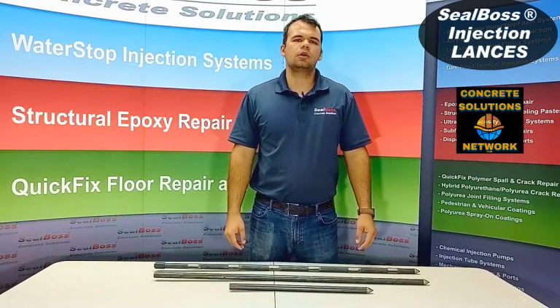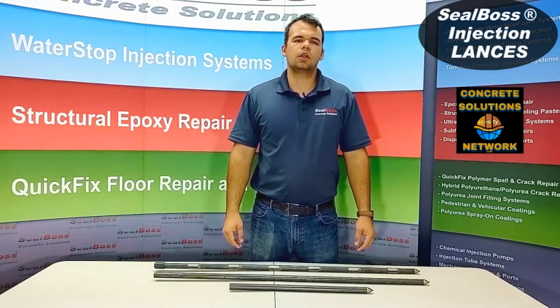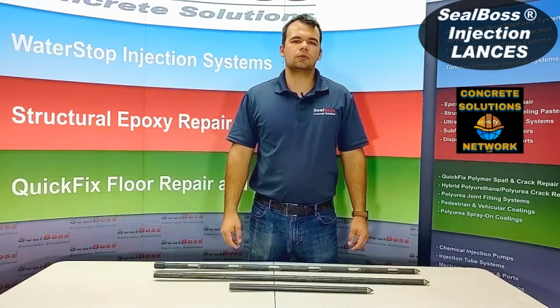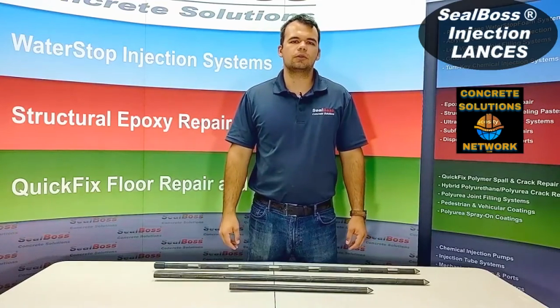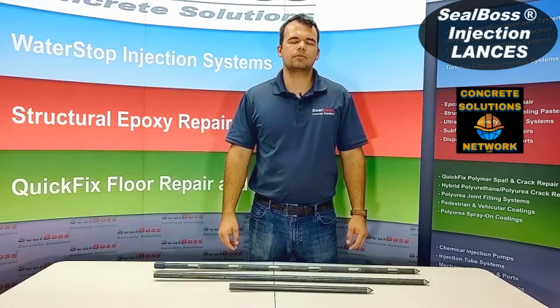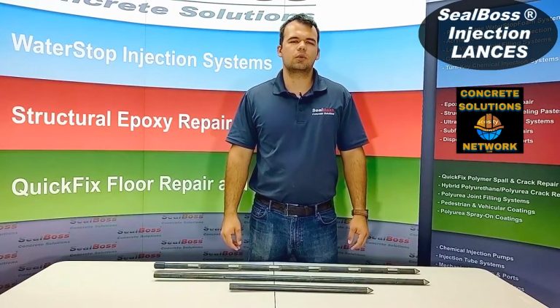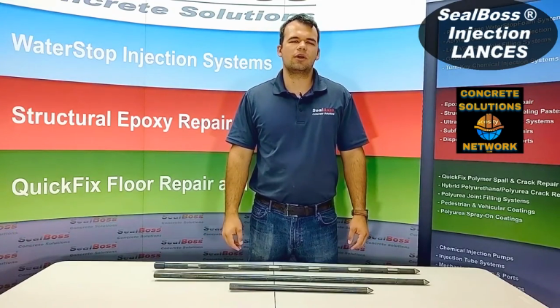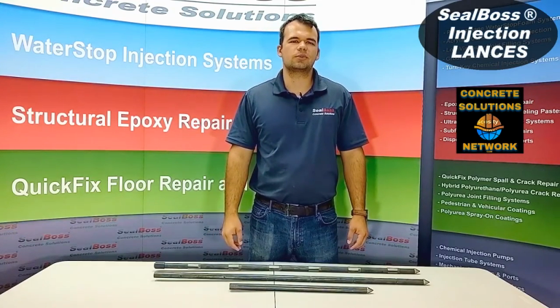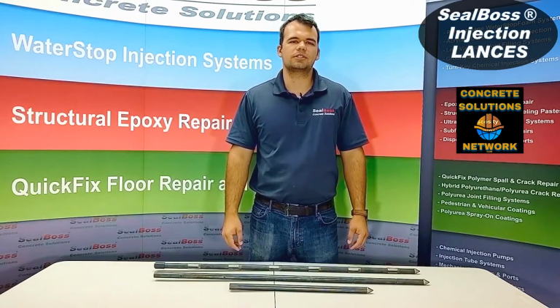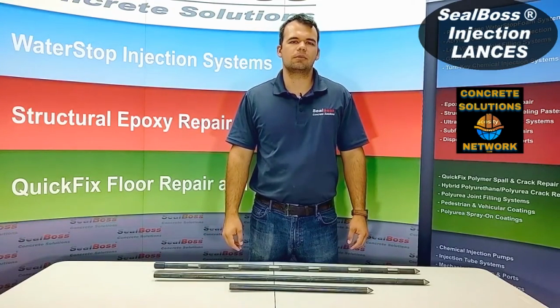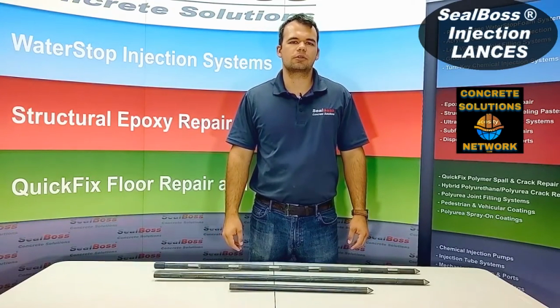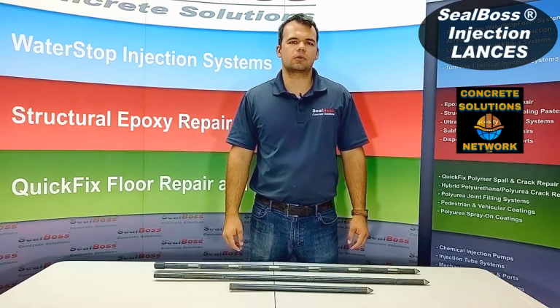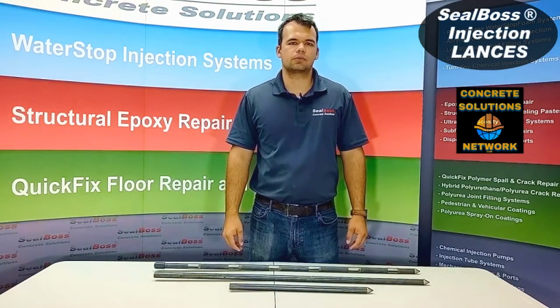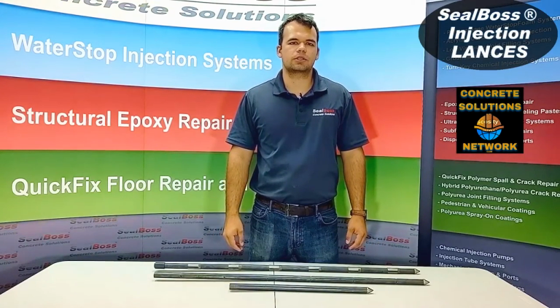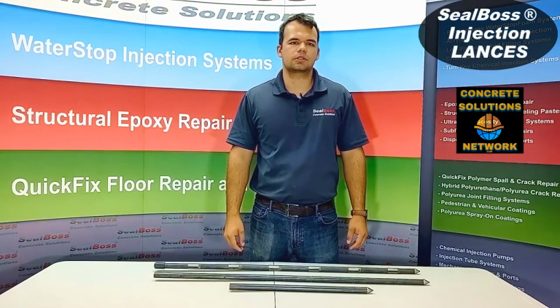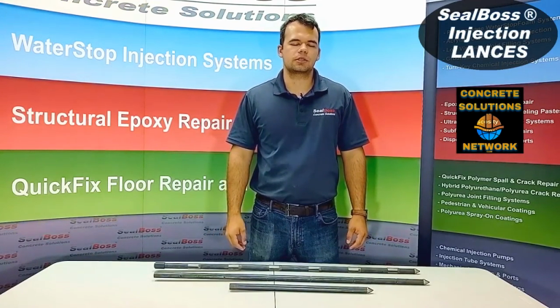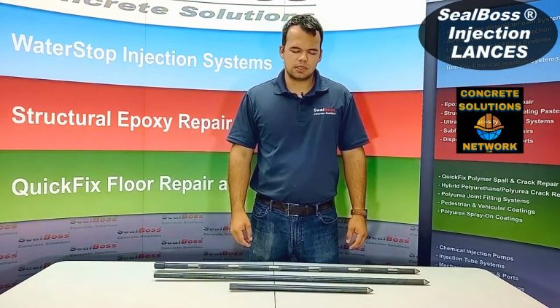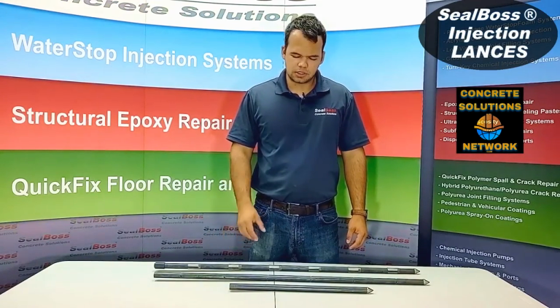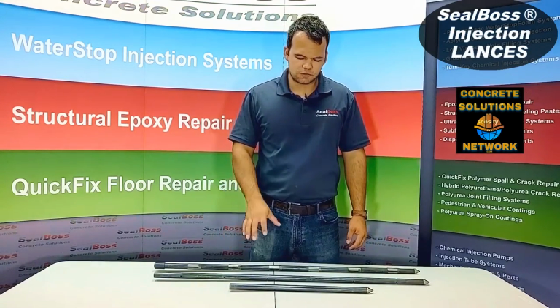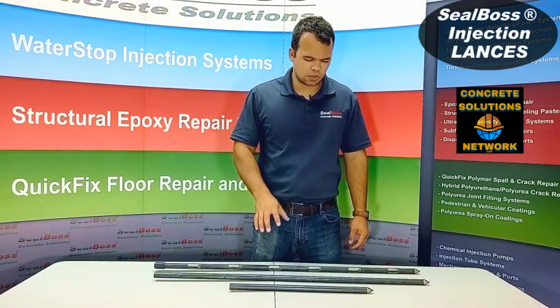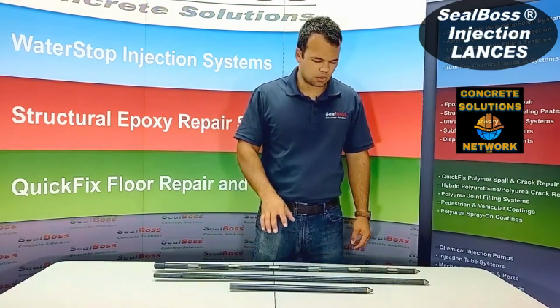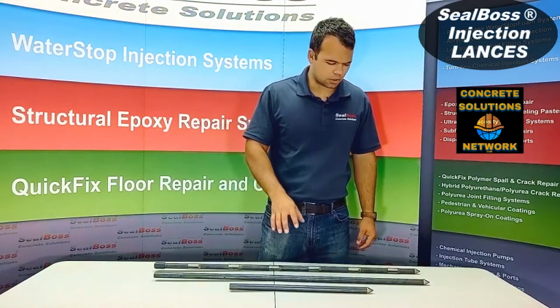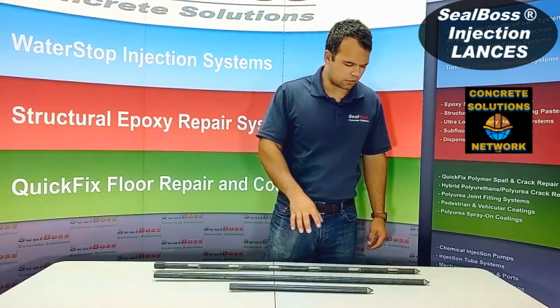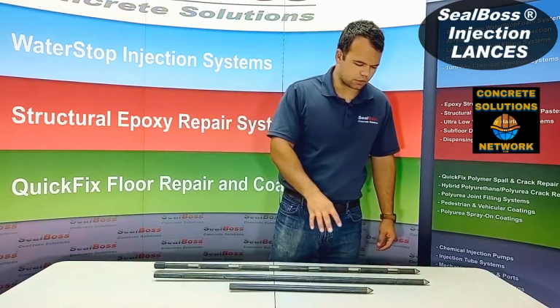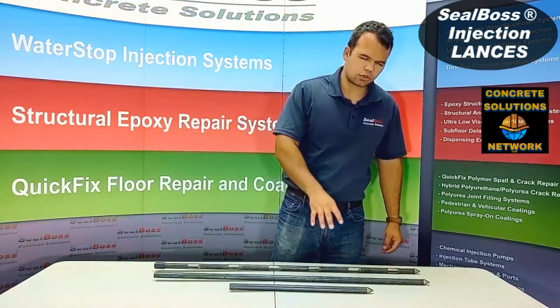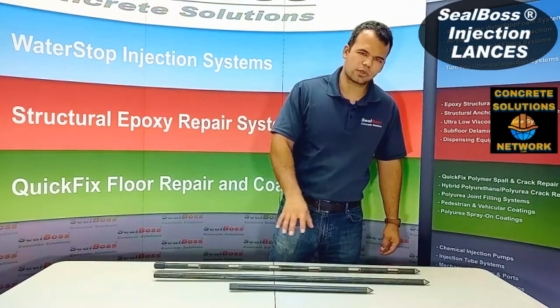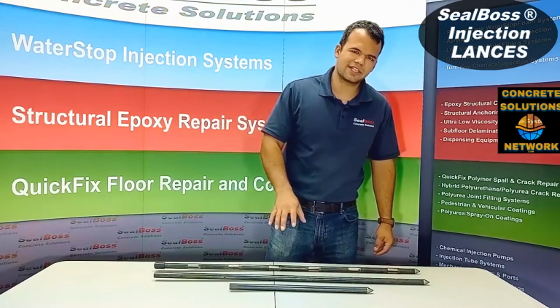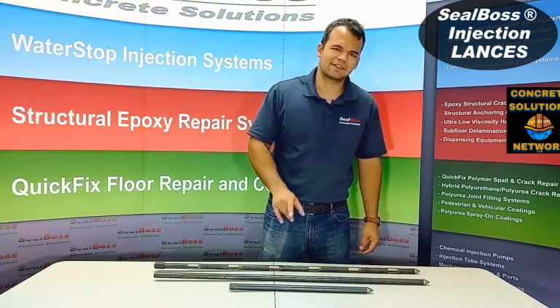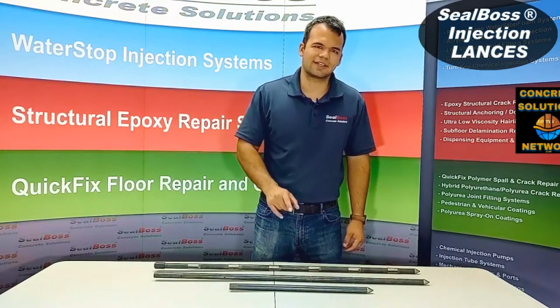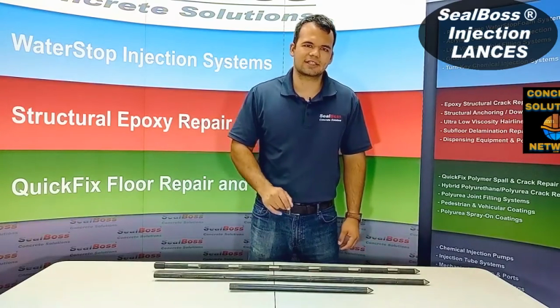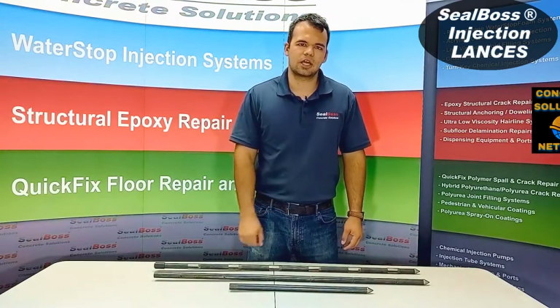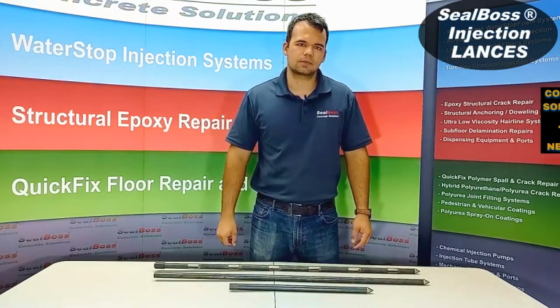Hello, I'm Jake Wells with Seal Boss Corporation. In this video, I'm going to cover three different lance types.